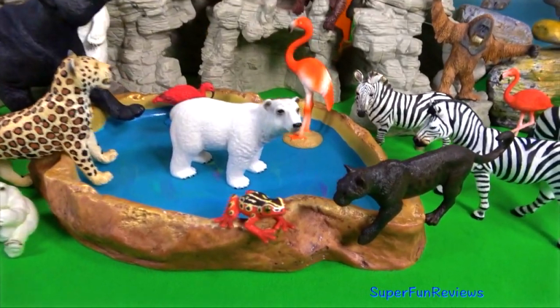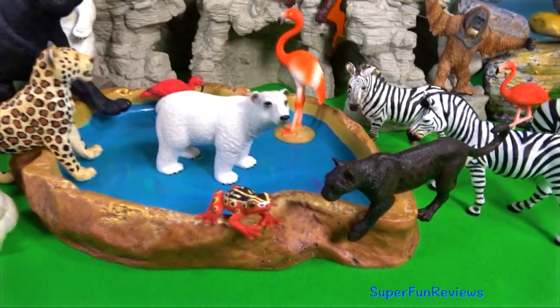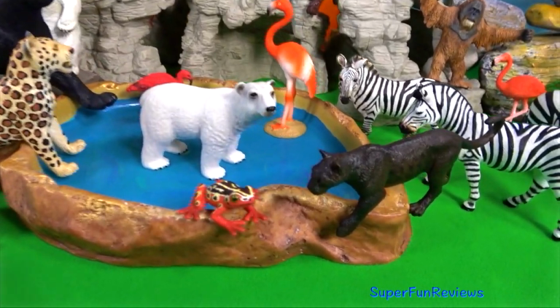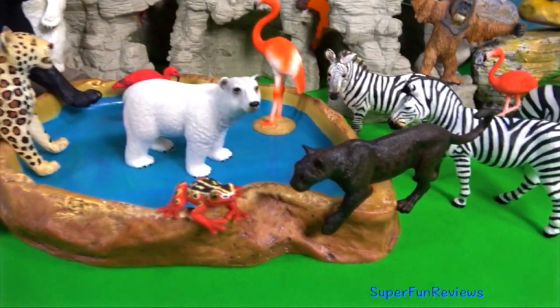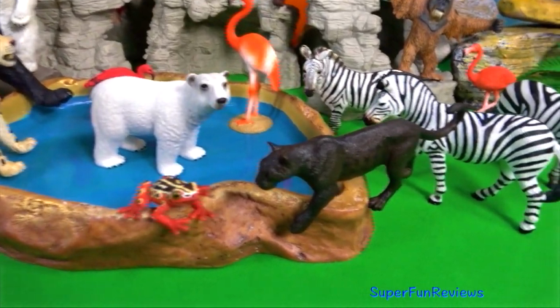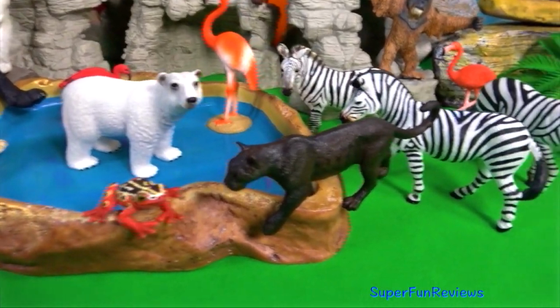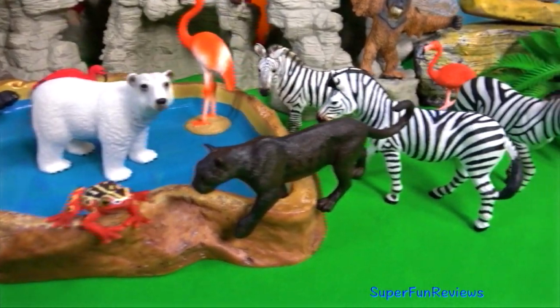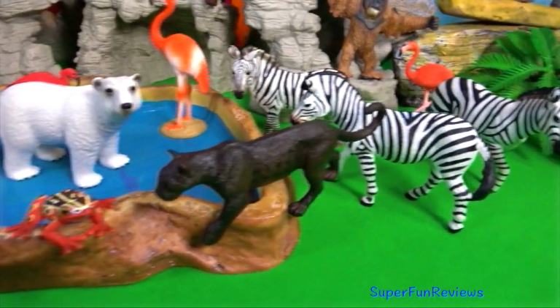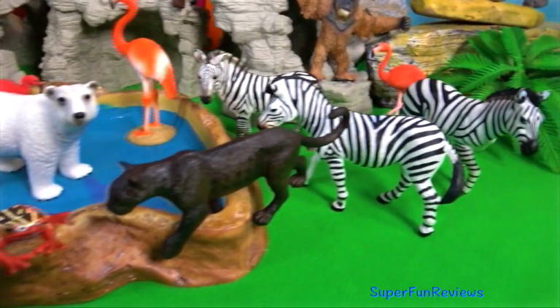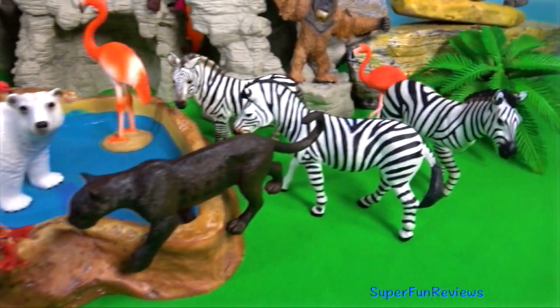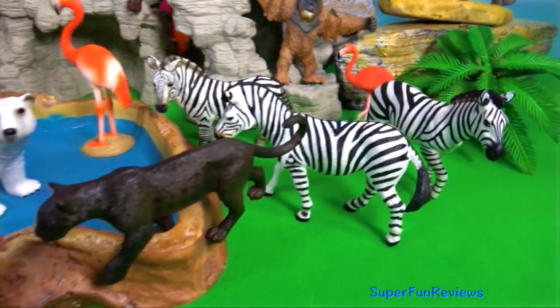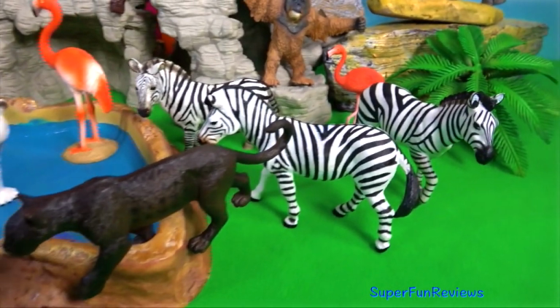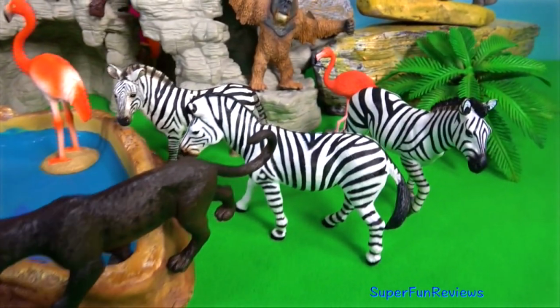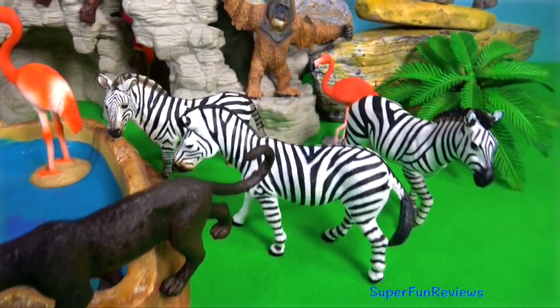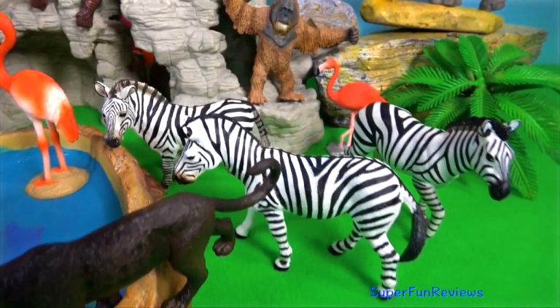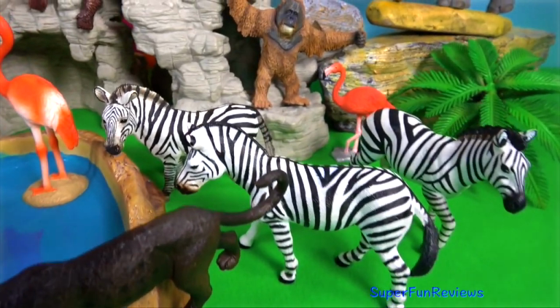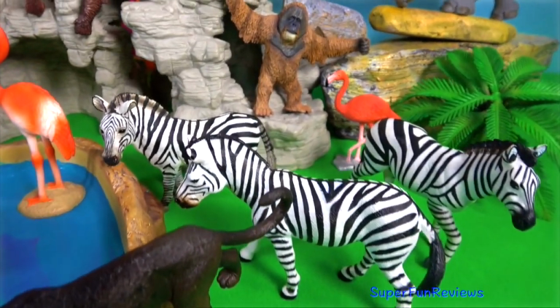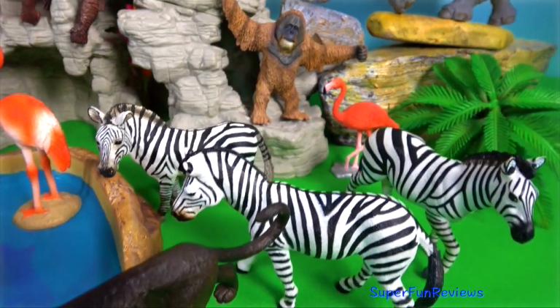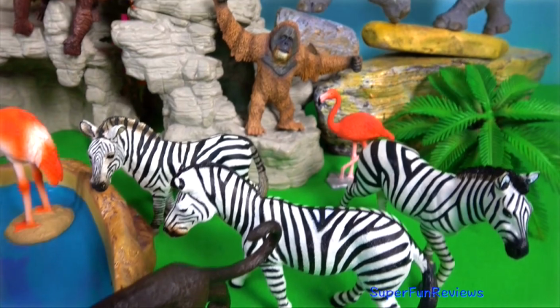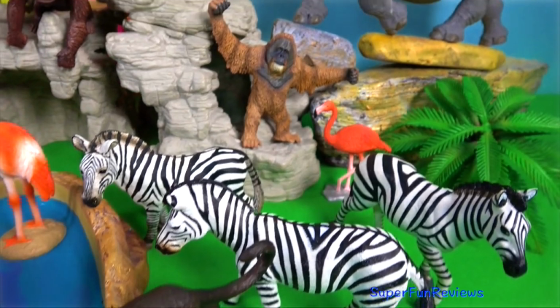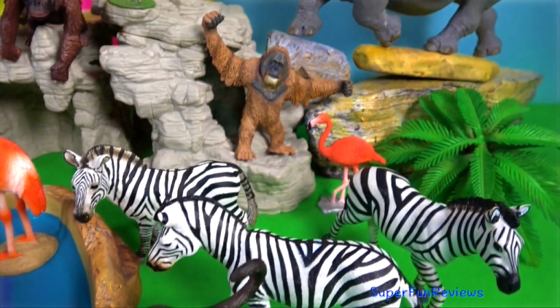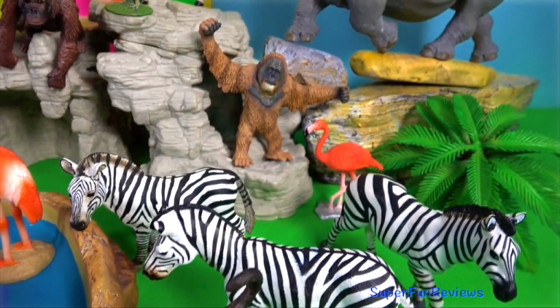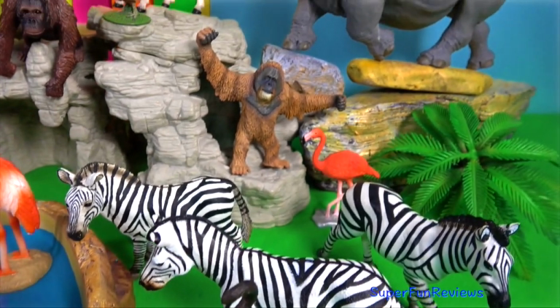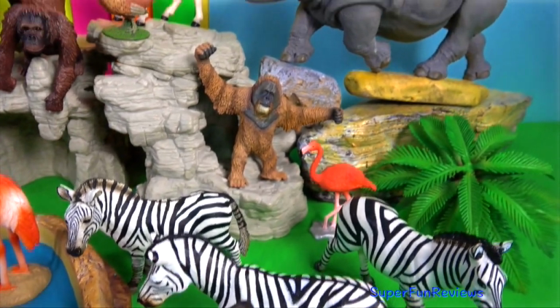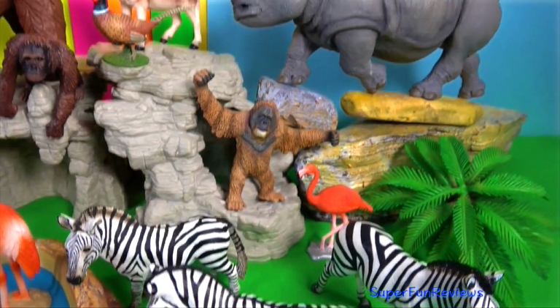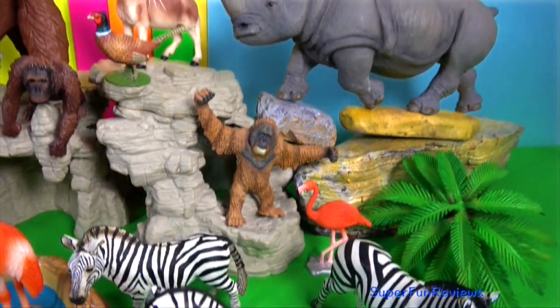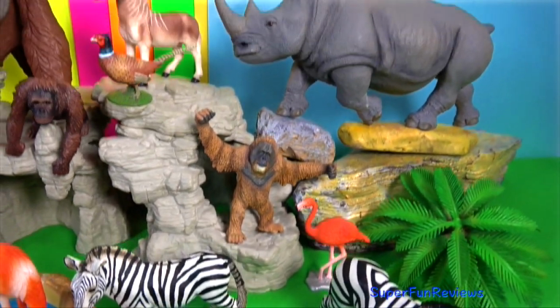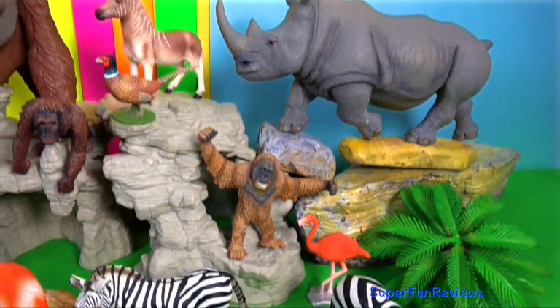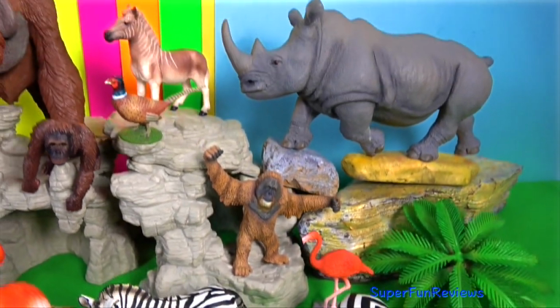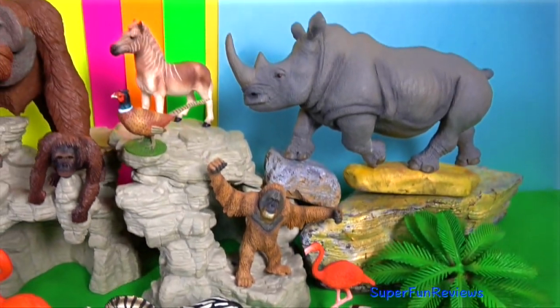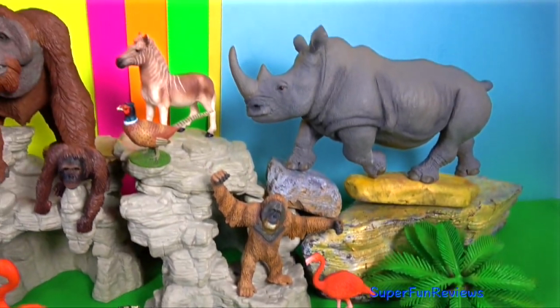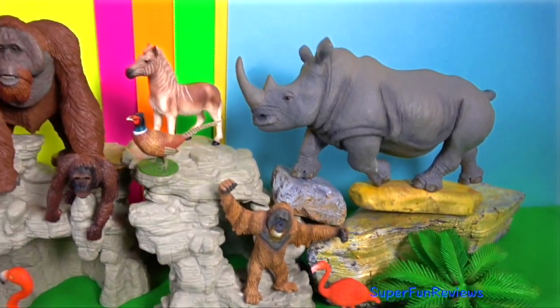The Quagga is an extinct subspecies of the plains zebra that was endemic to South Africa until it was hunted to extinction.